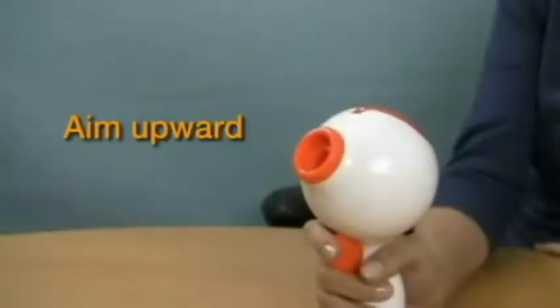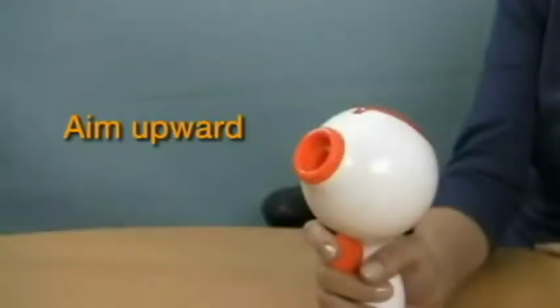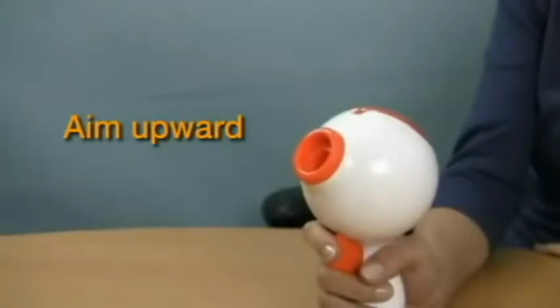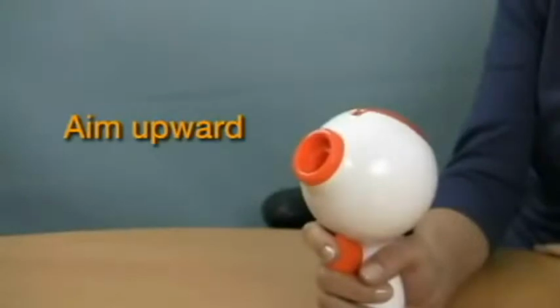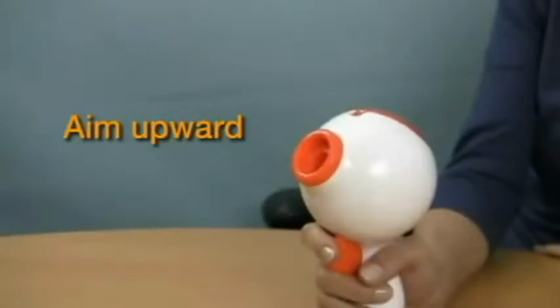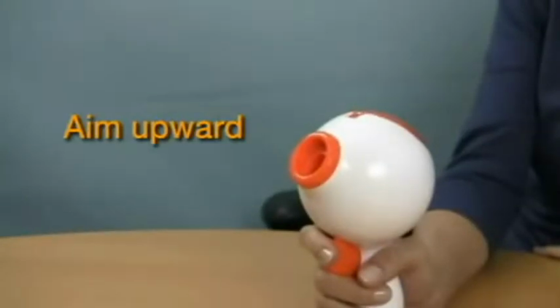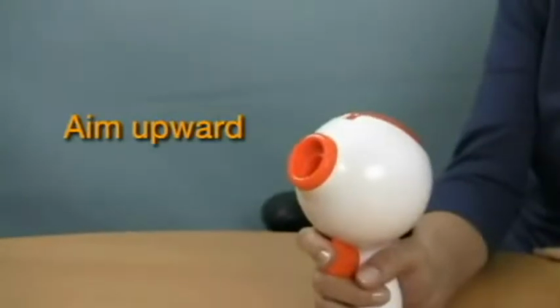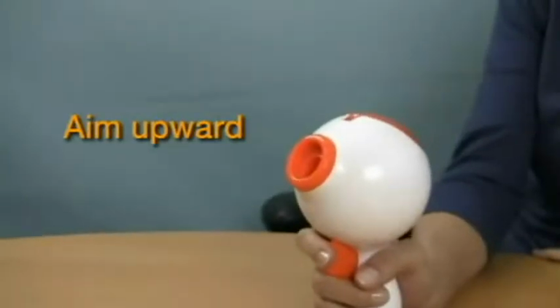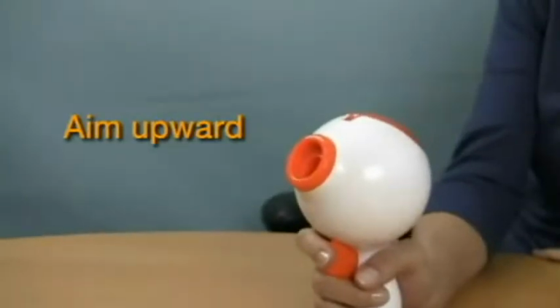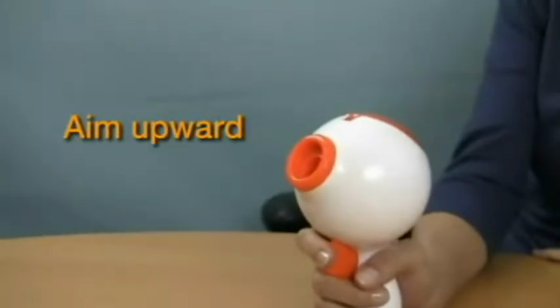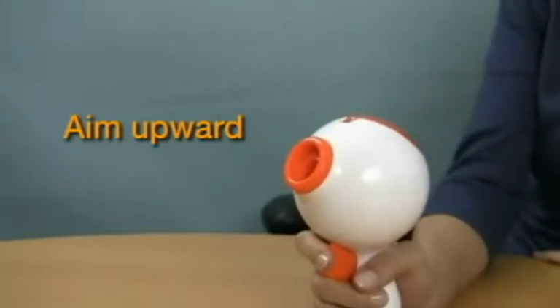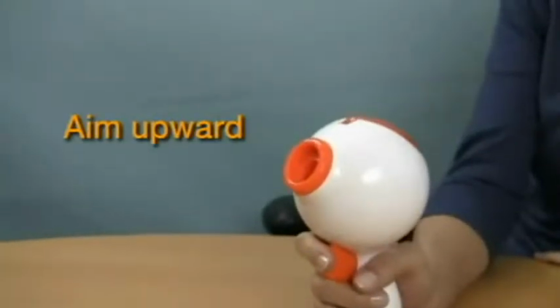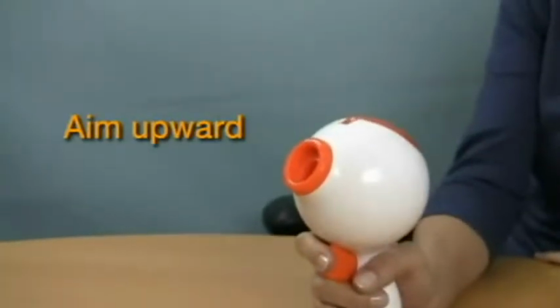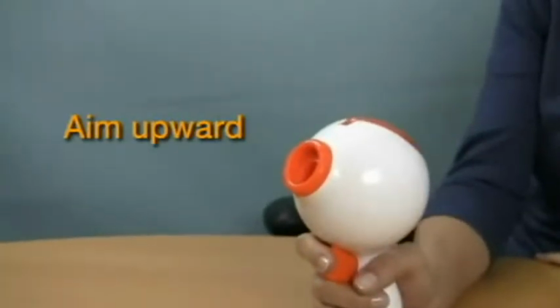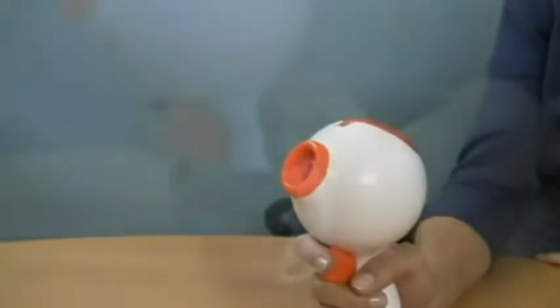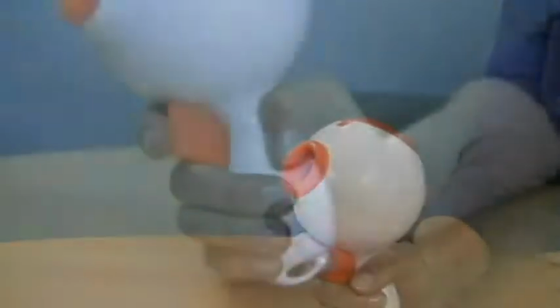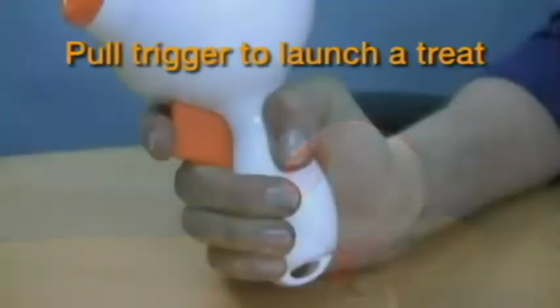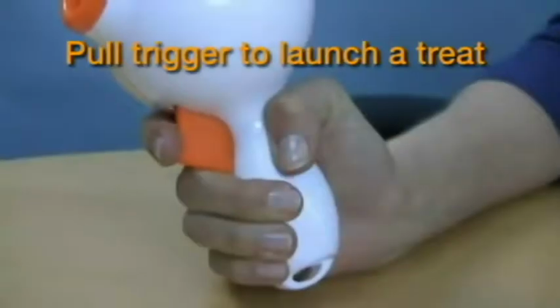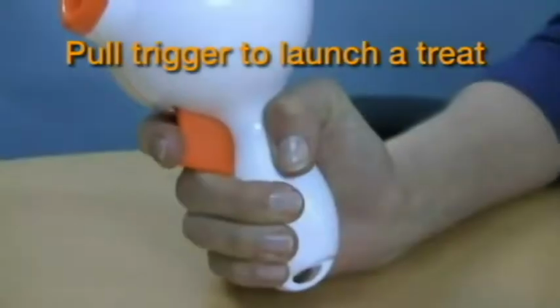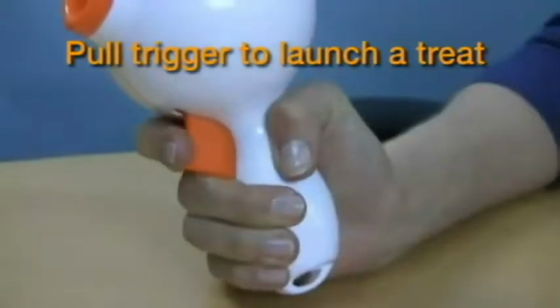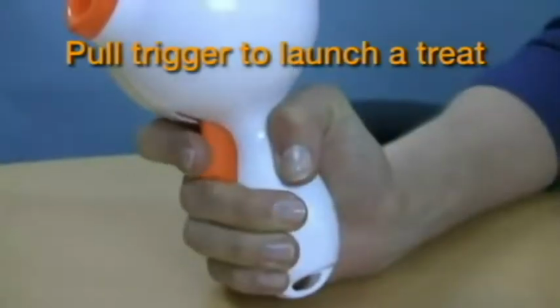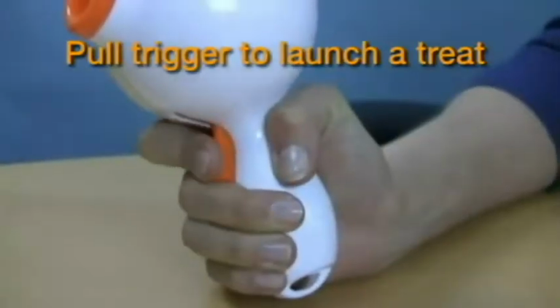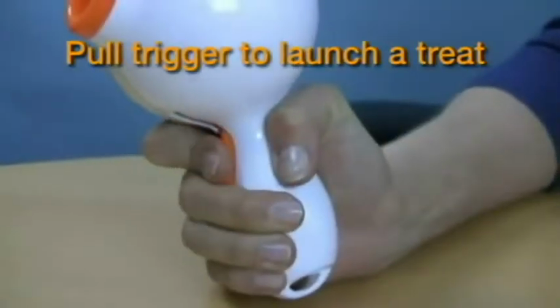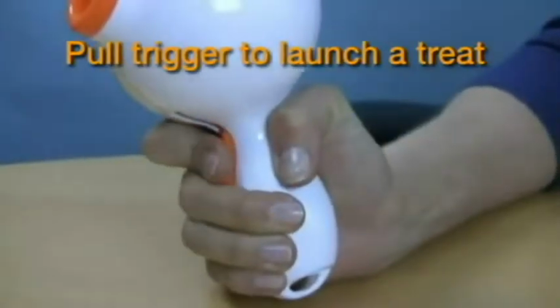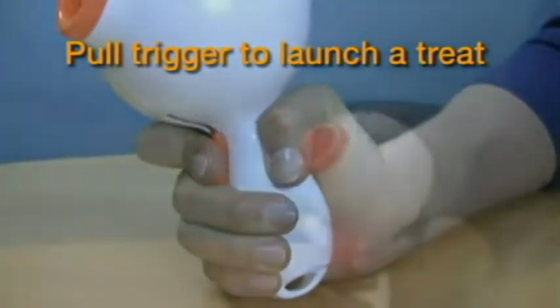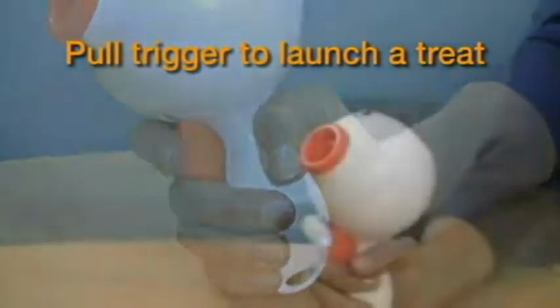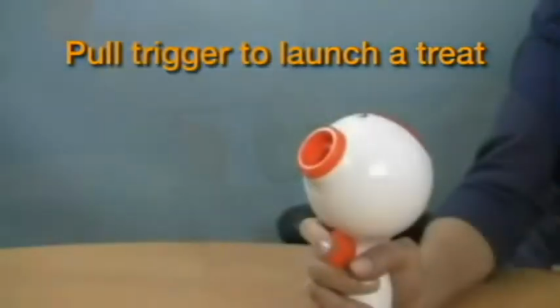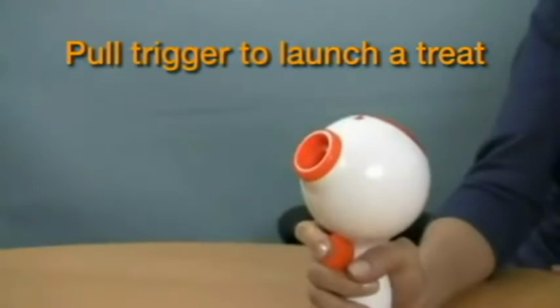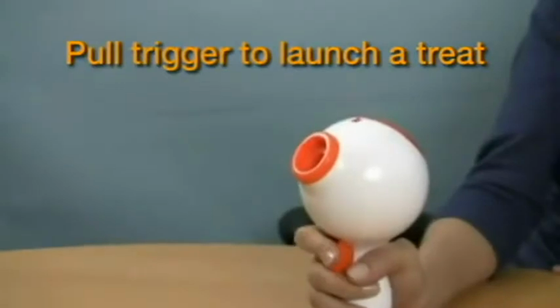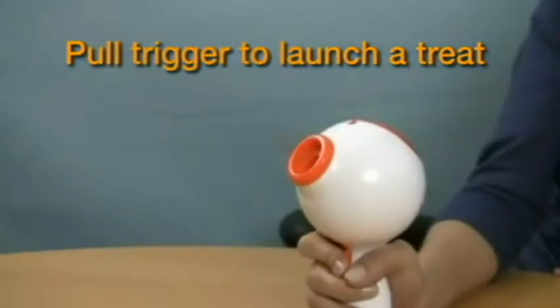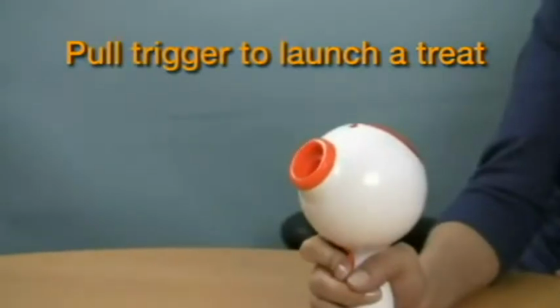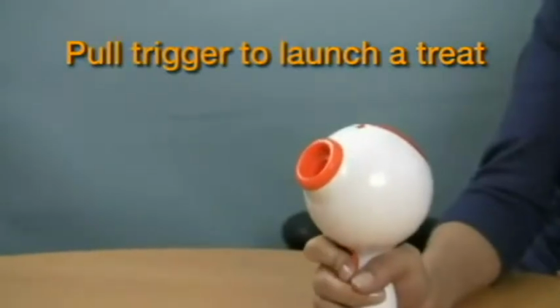Aim upward towards a safe, open area. Then, pull back on the trigger to launch a single treat.